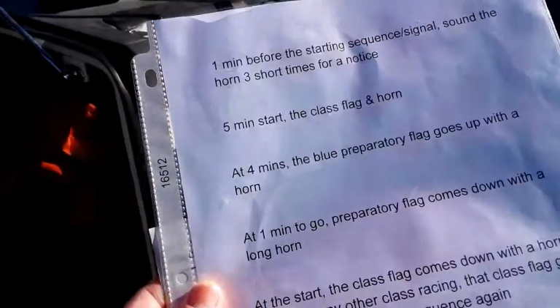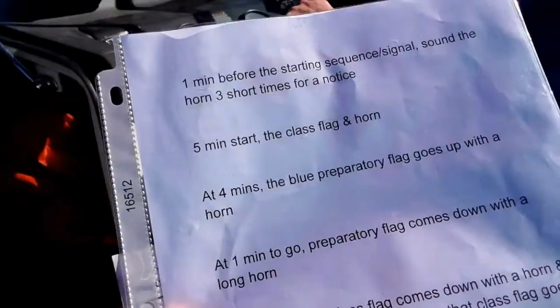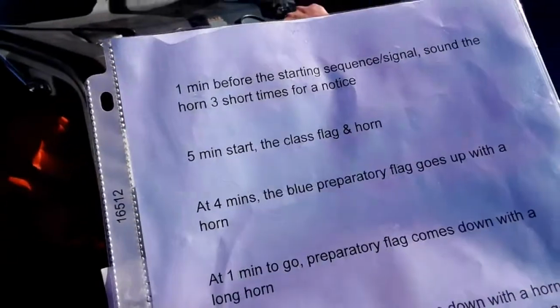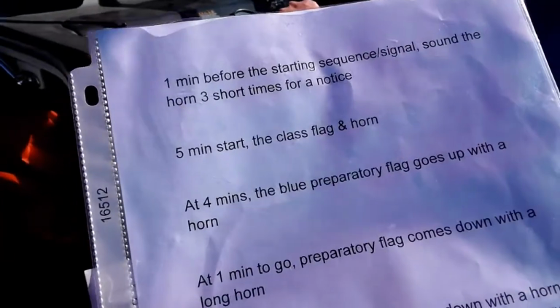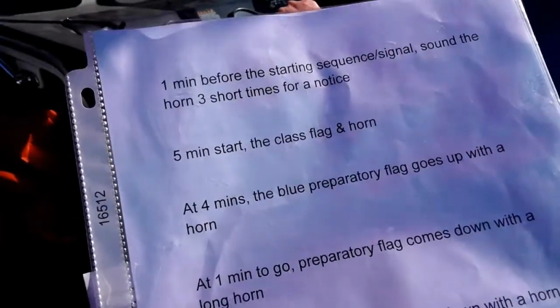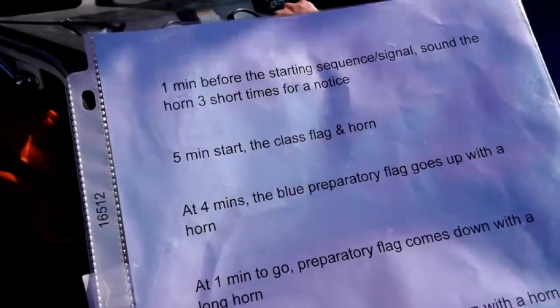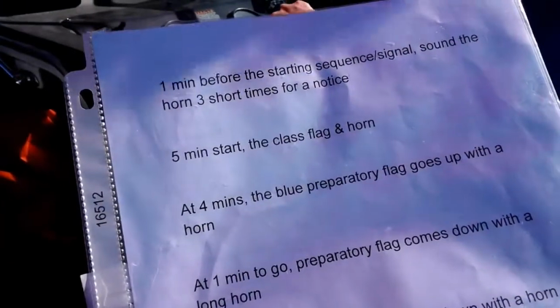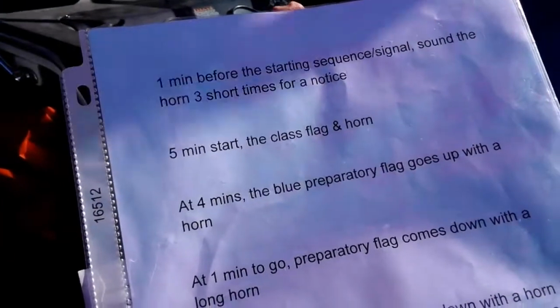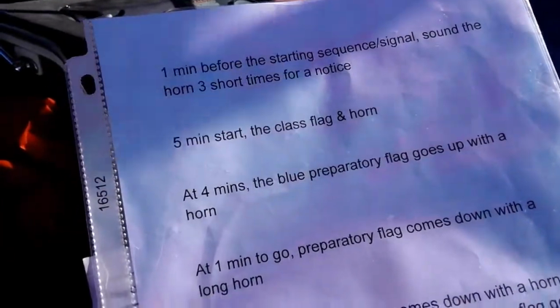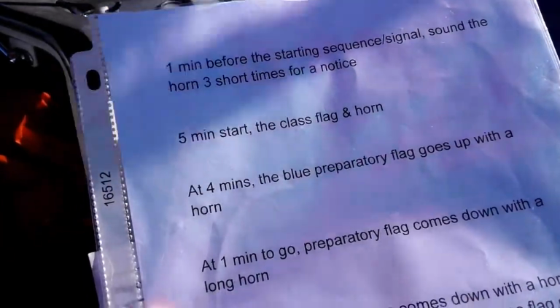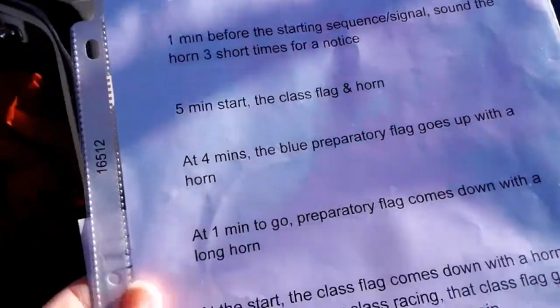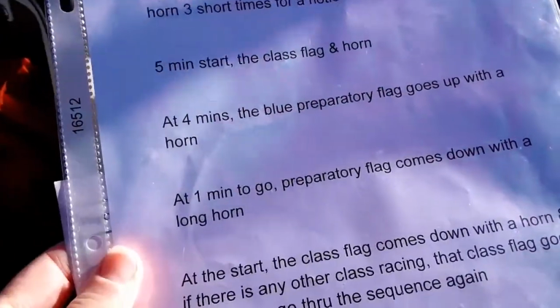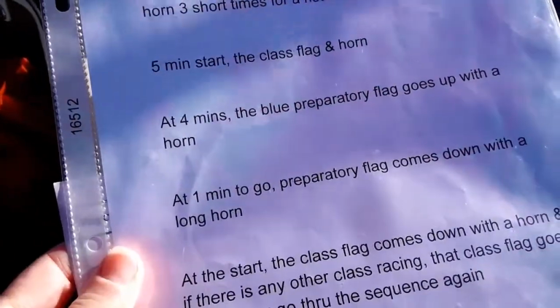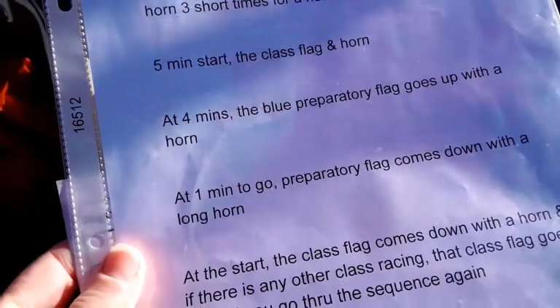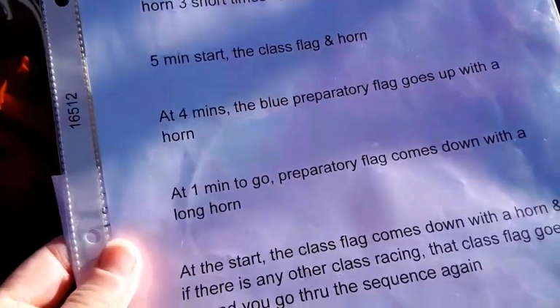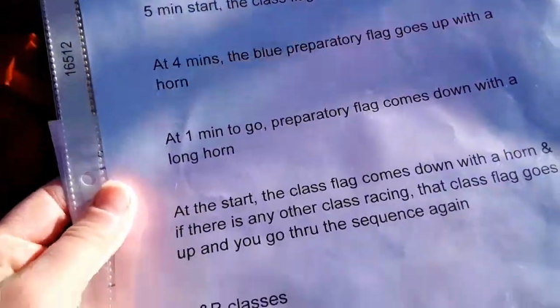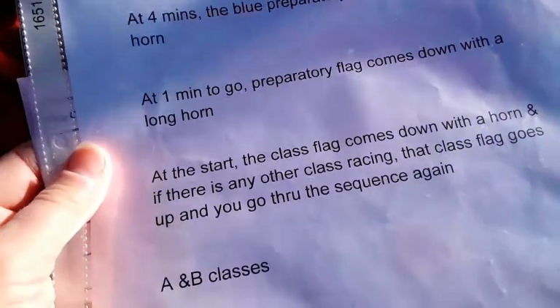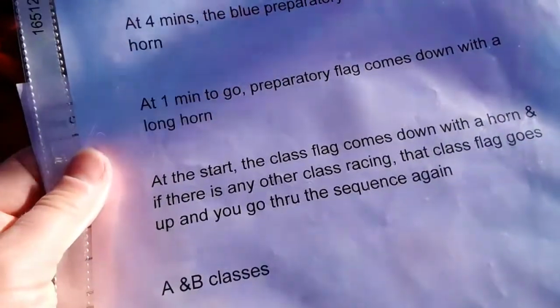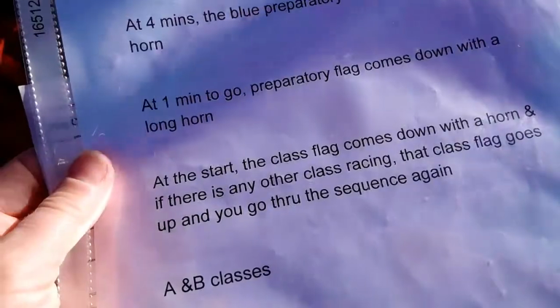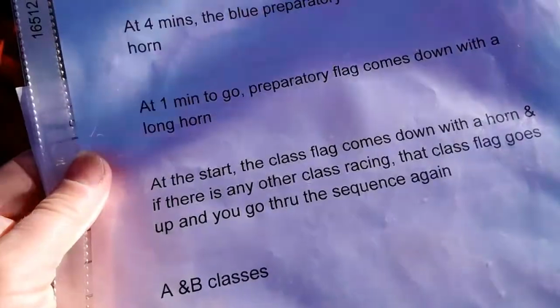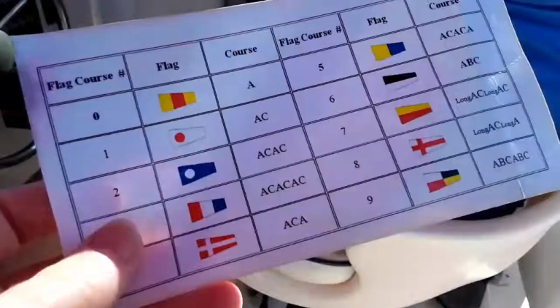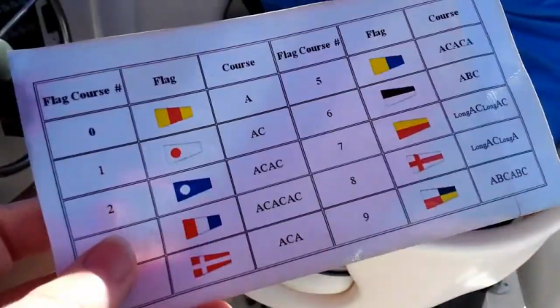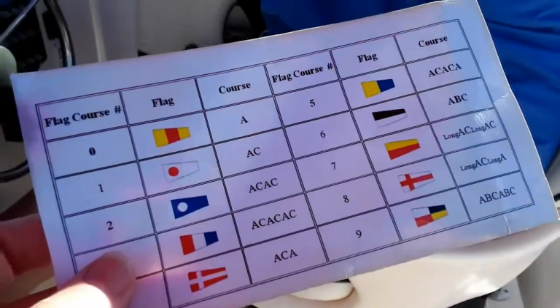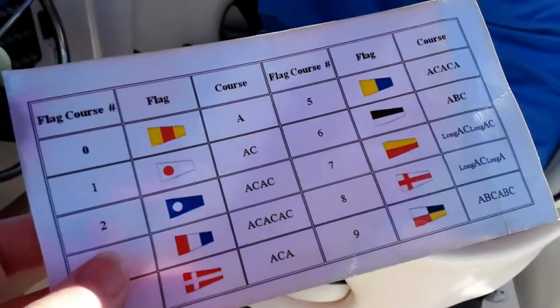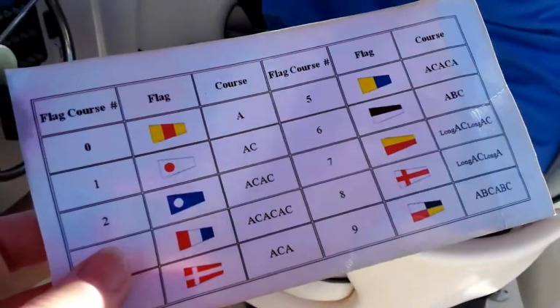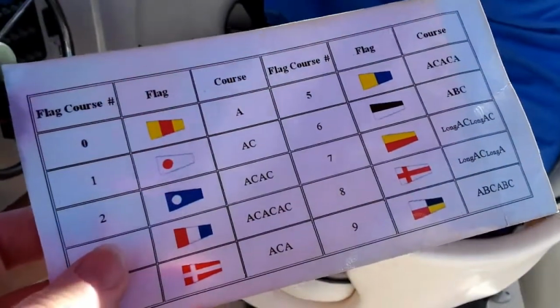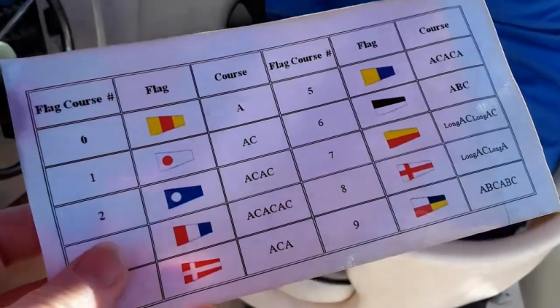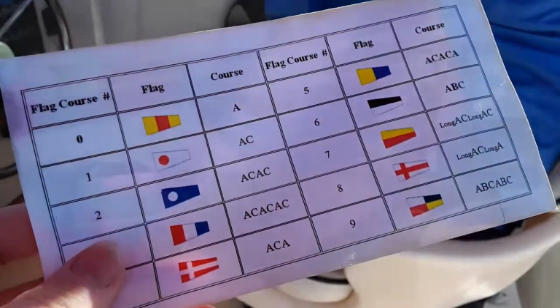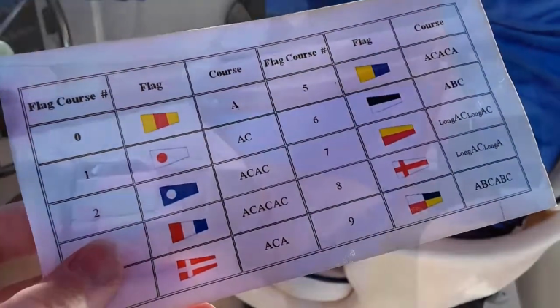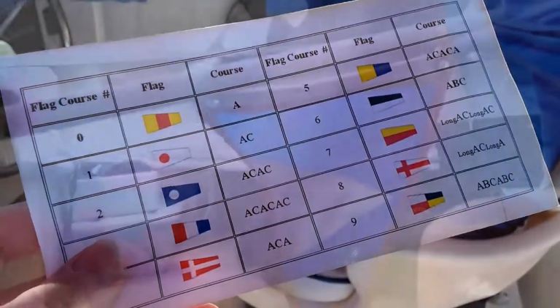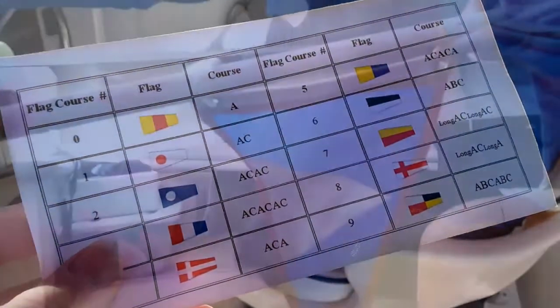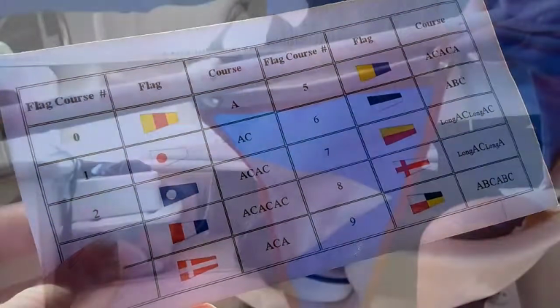We went over the sequence, chose our course flags, and he showed me the ropes.